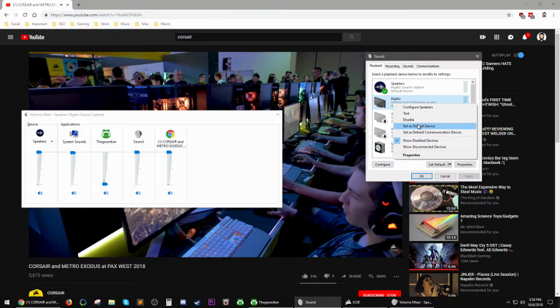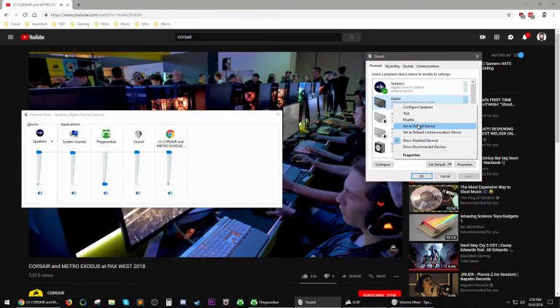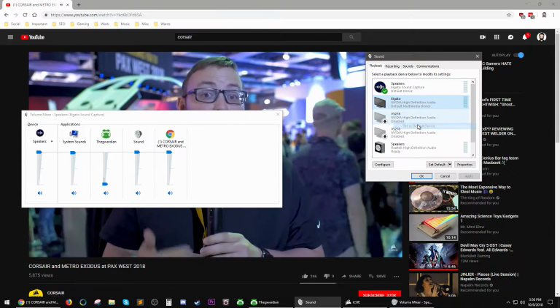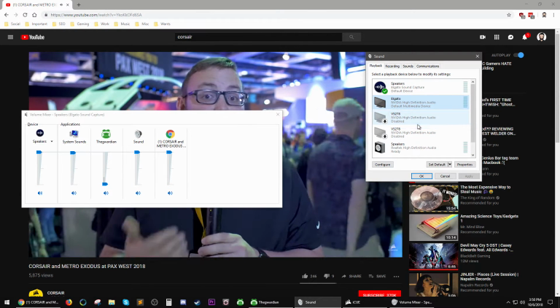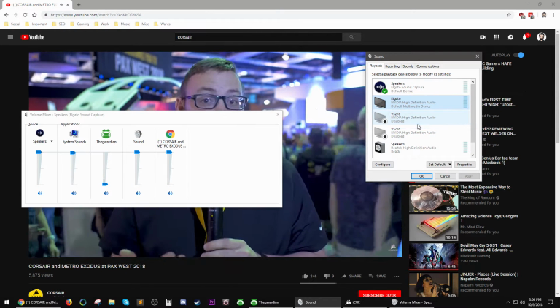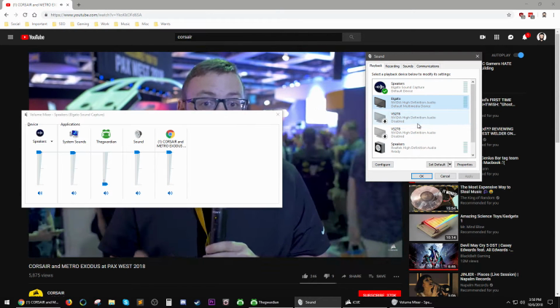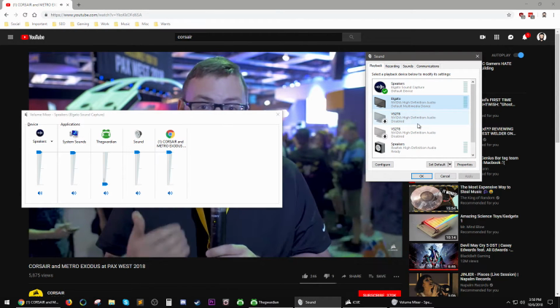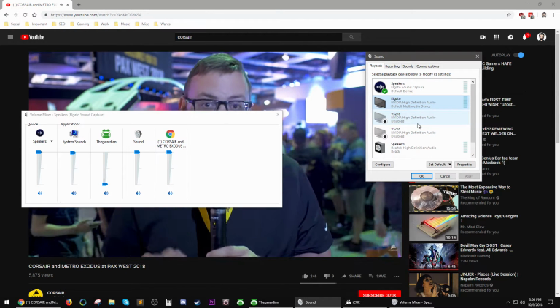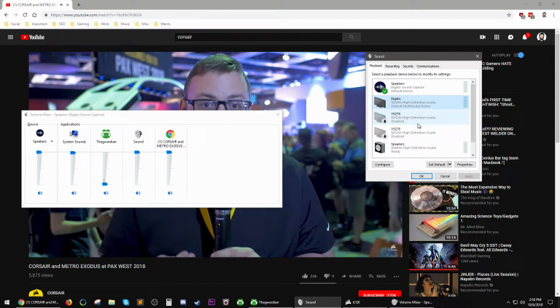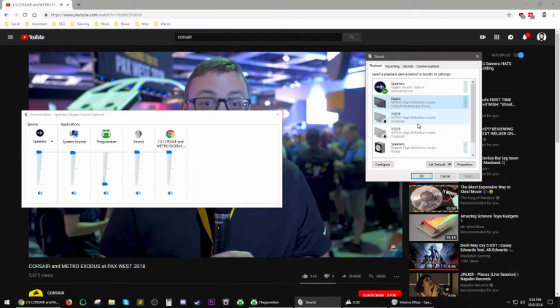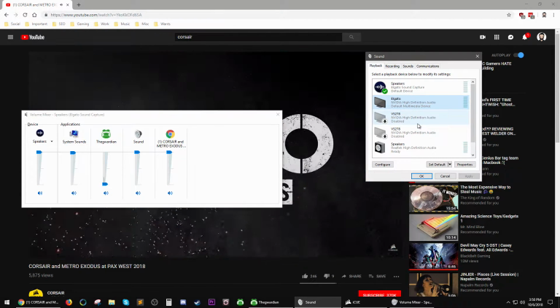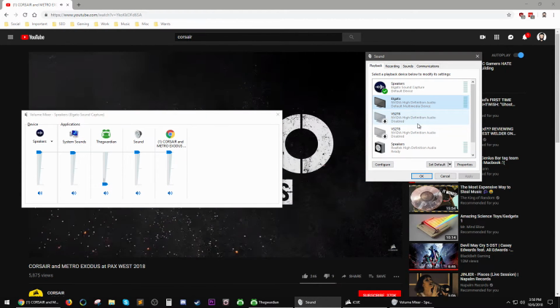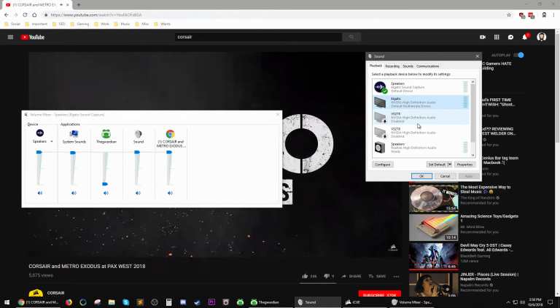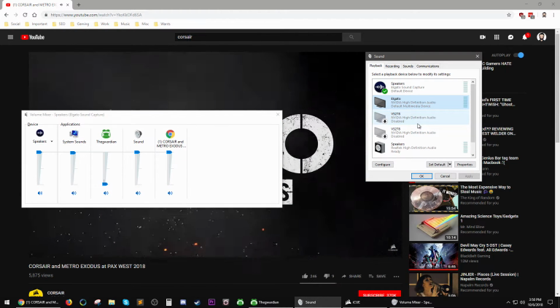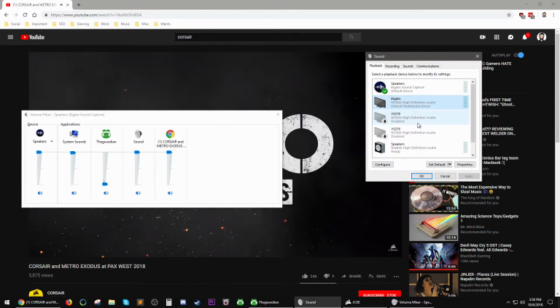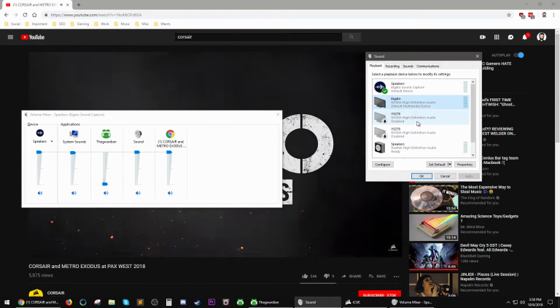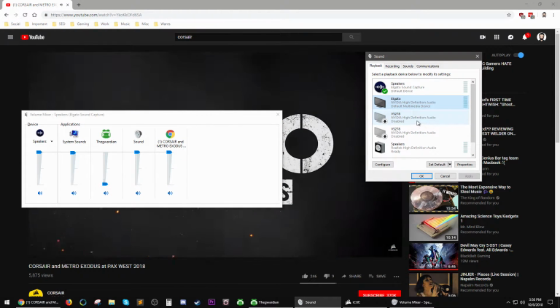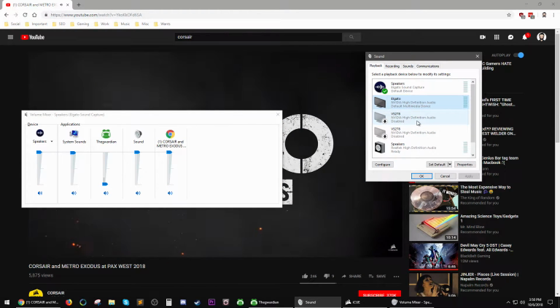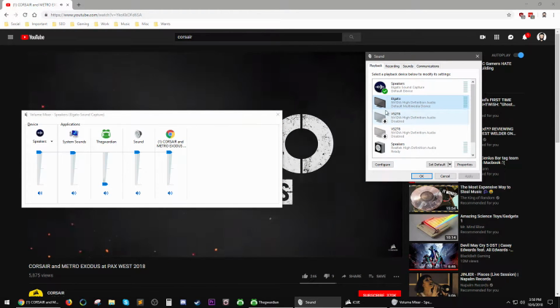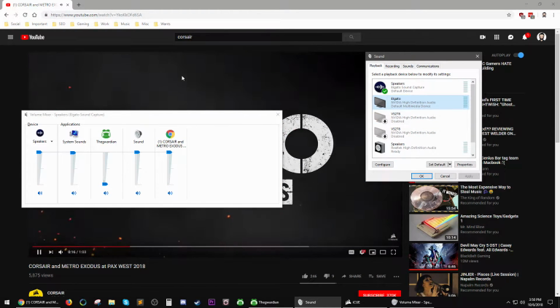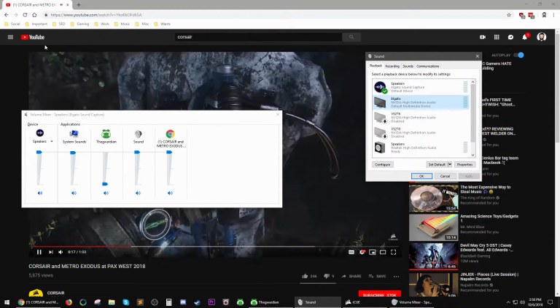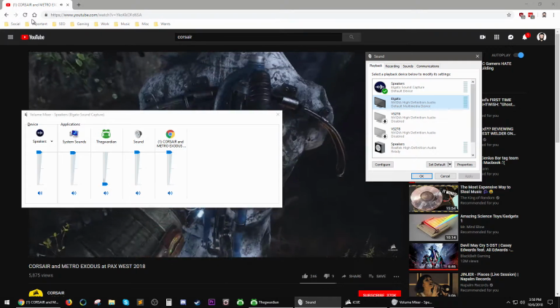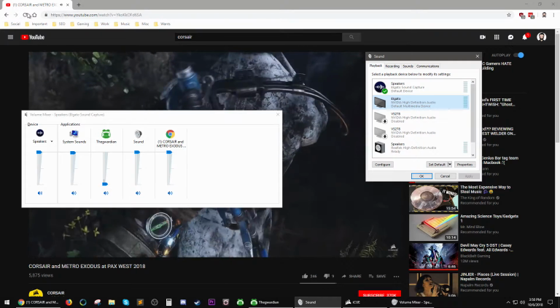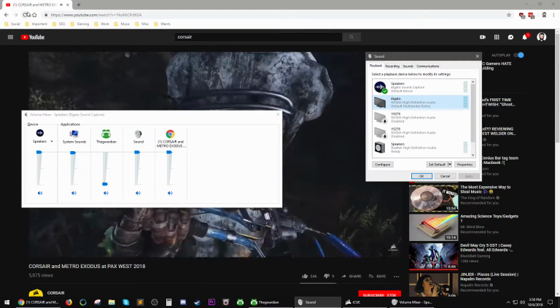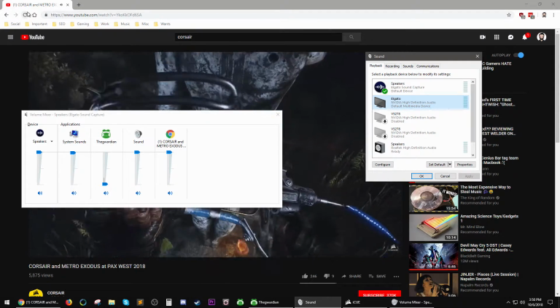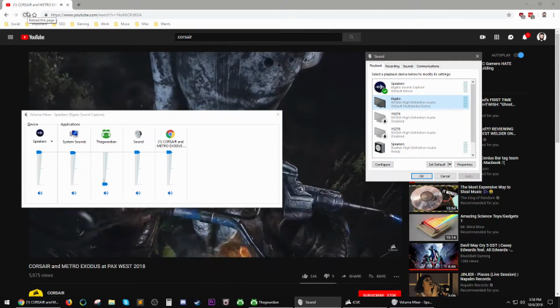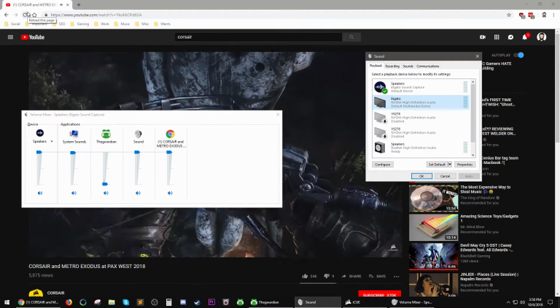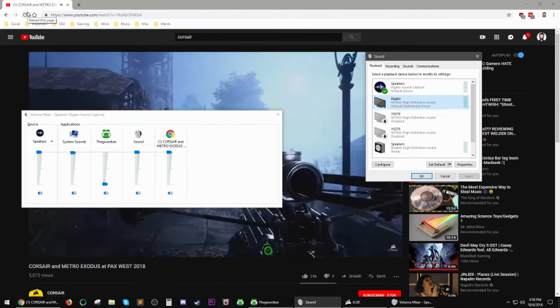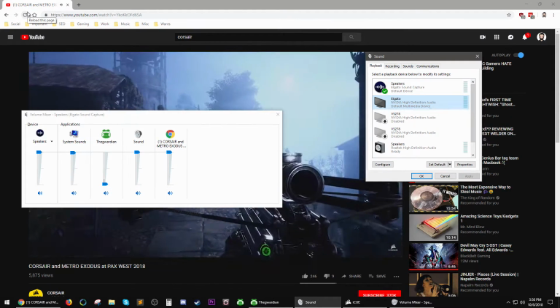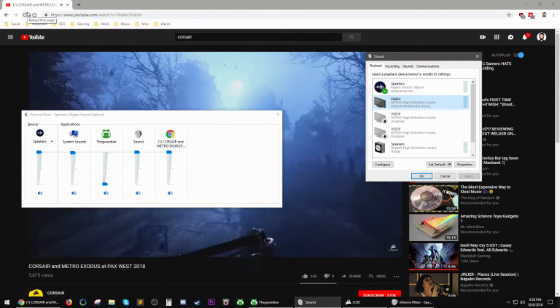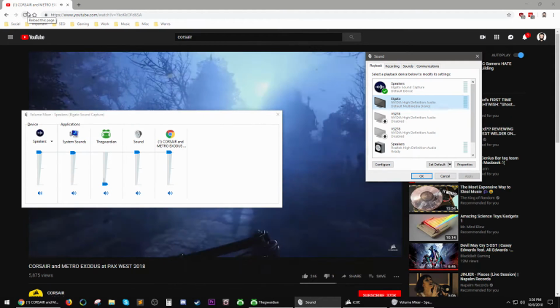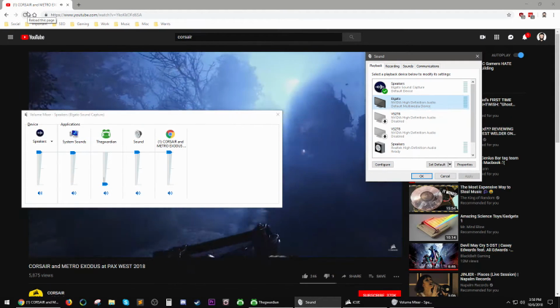Here with Deep Silver and 4A Games to bring our IQ game integration to Metro Exodus, and we're super excited to show it off all weekend long.